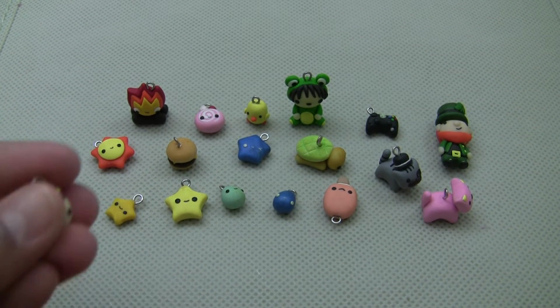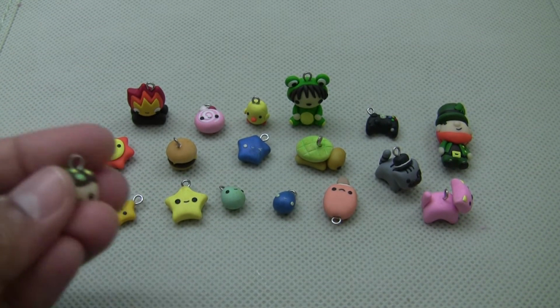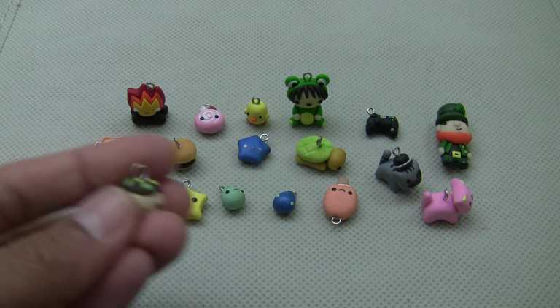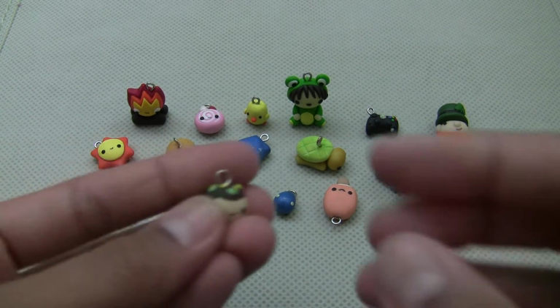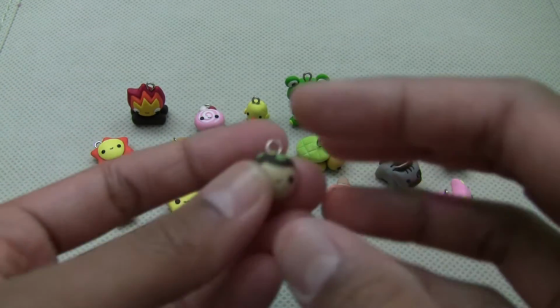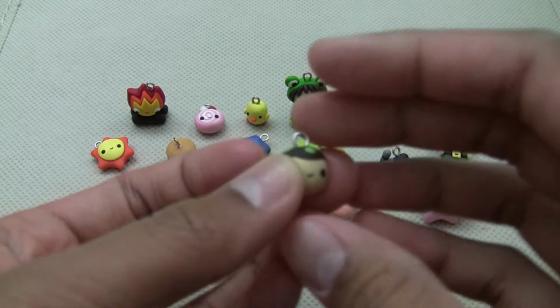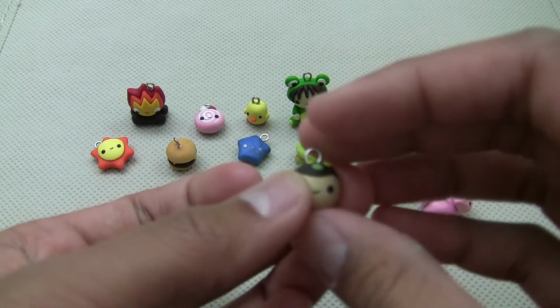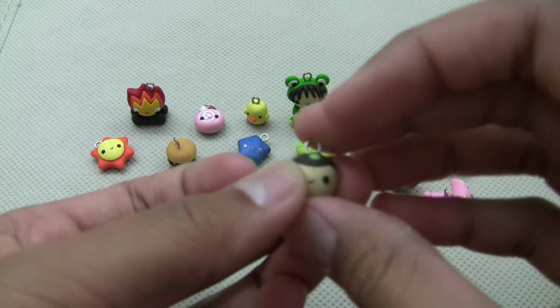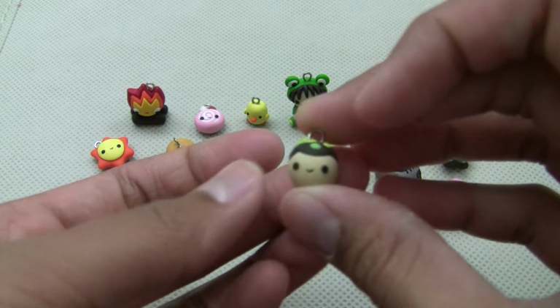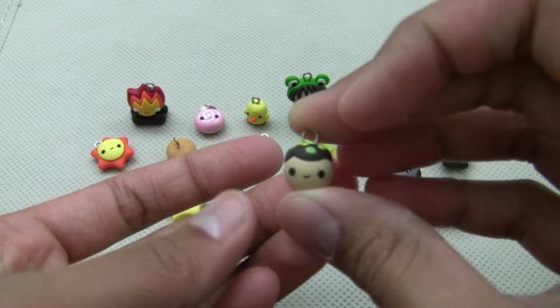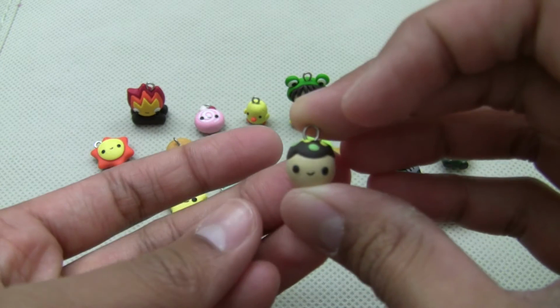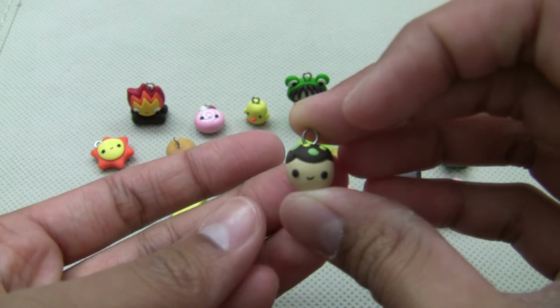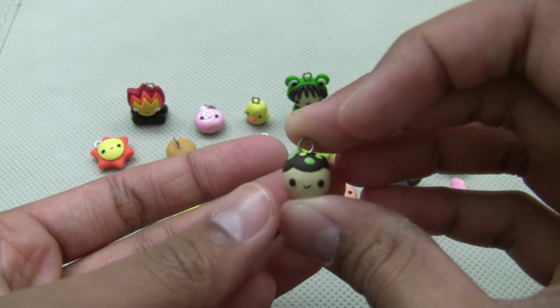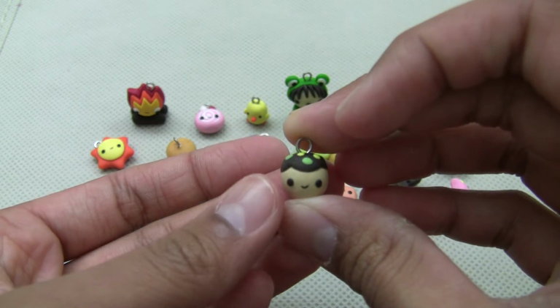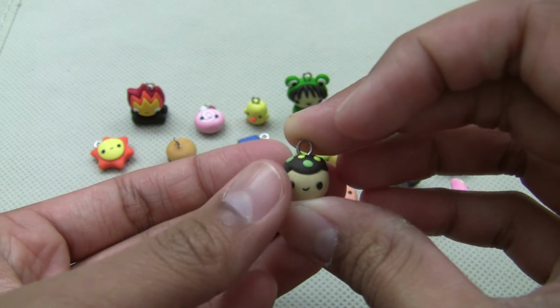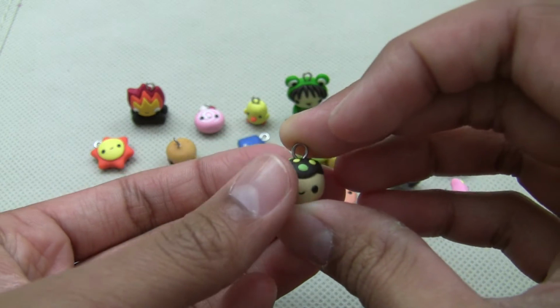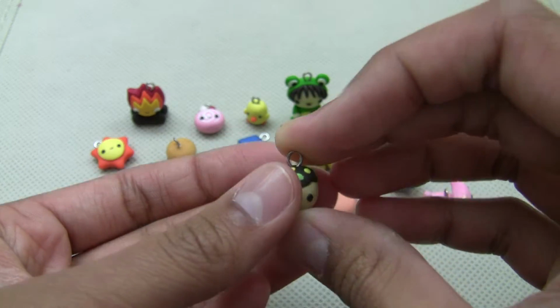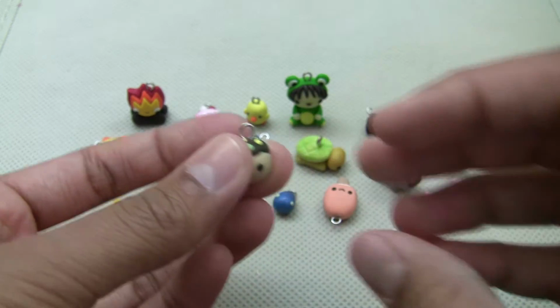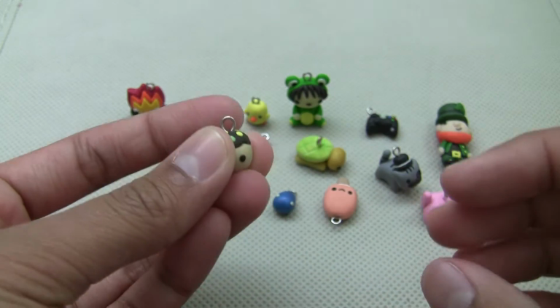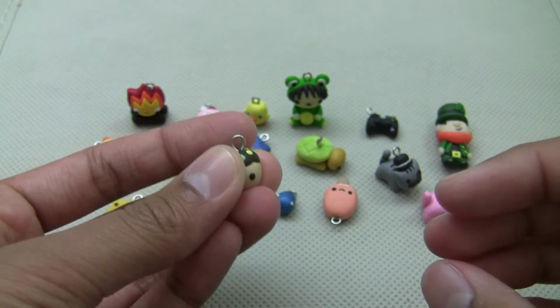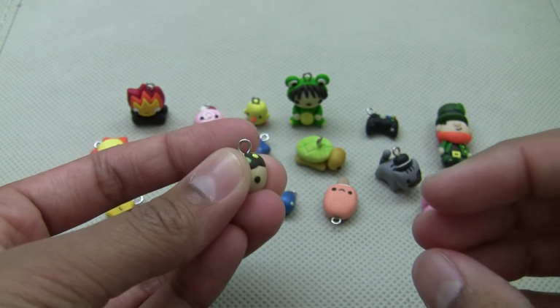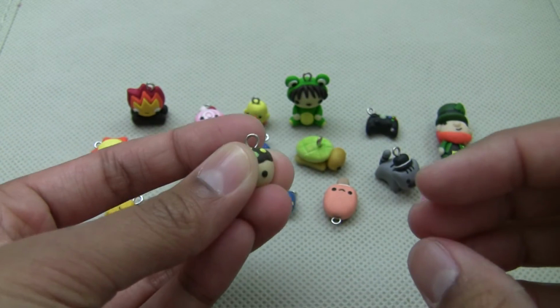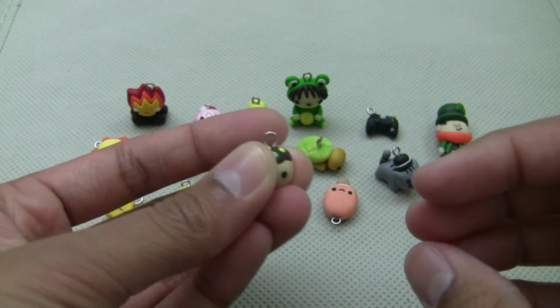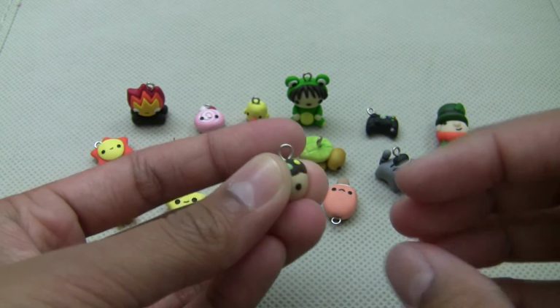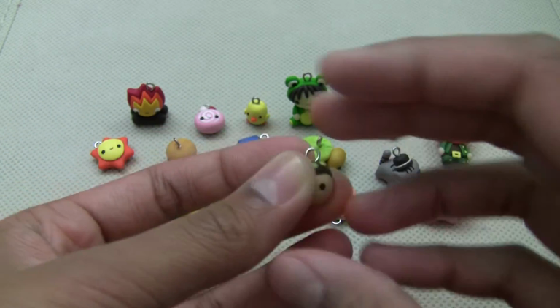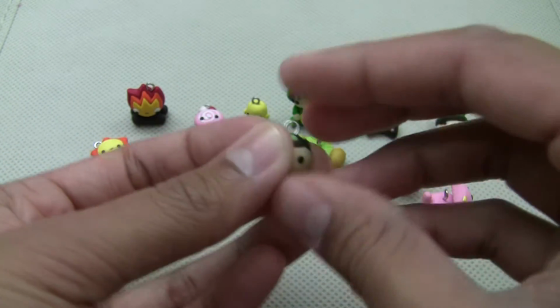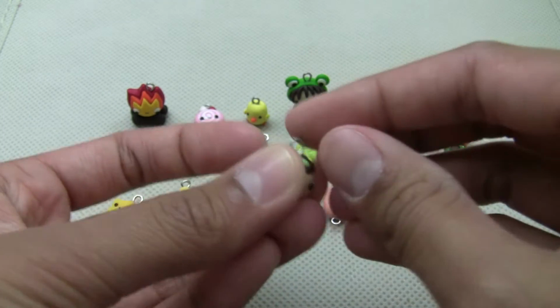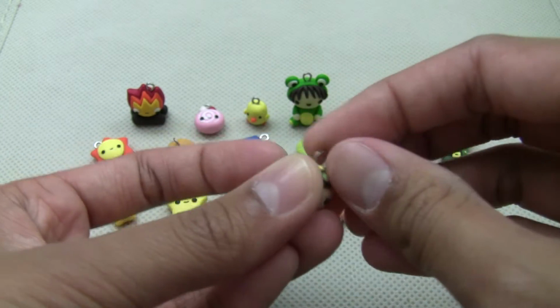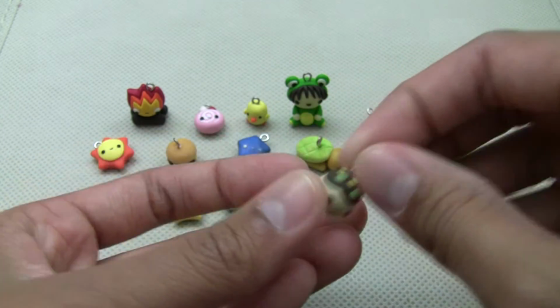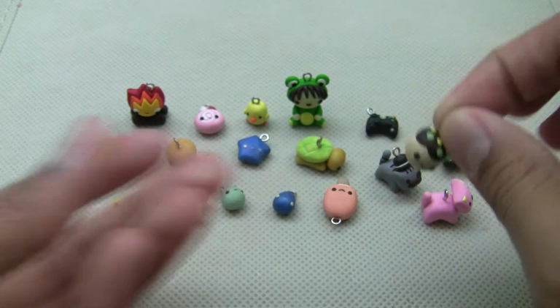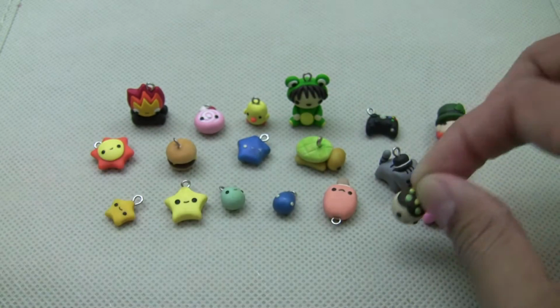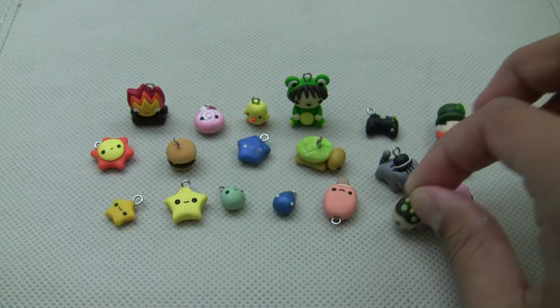Then I have this Kawaii Takoyaki. Takoyaki, that's what you call it.